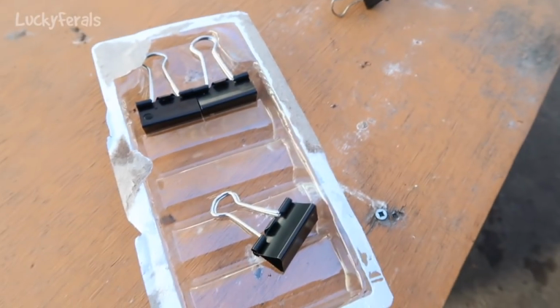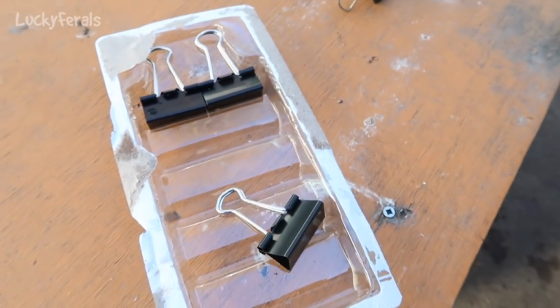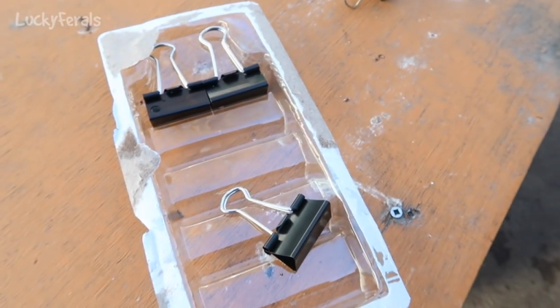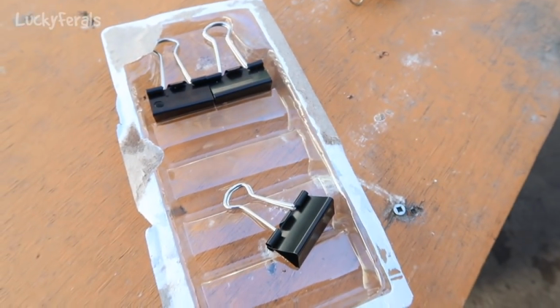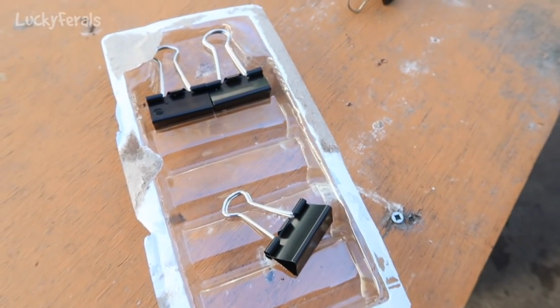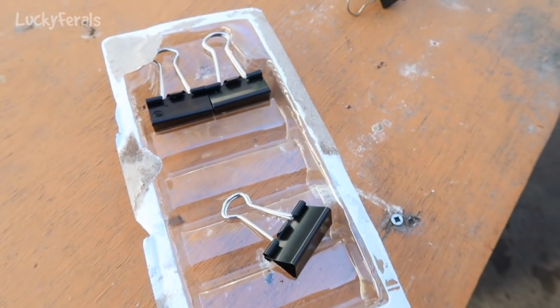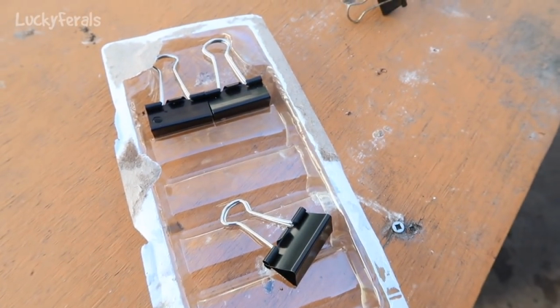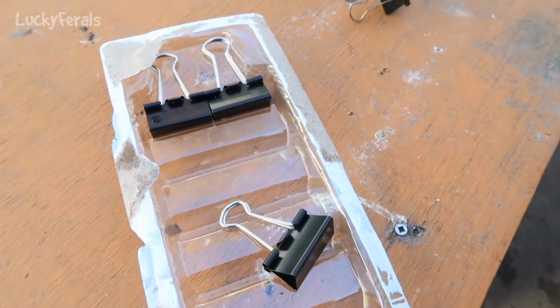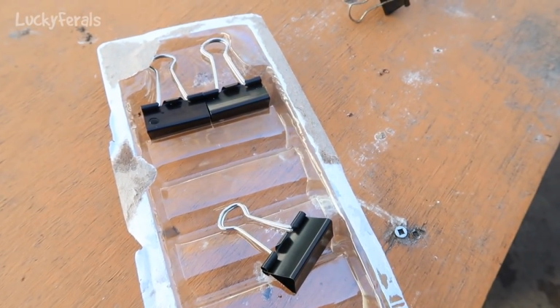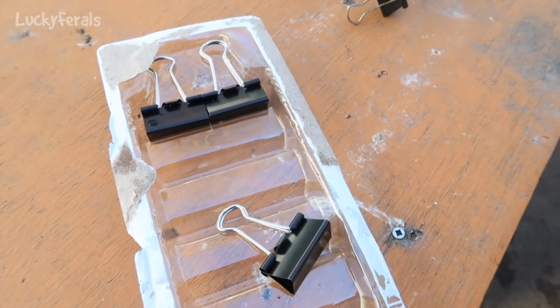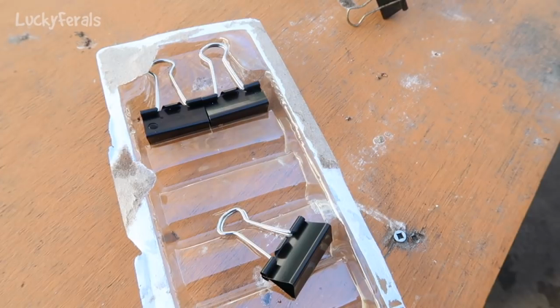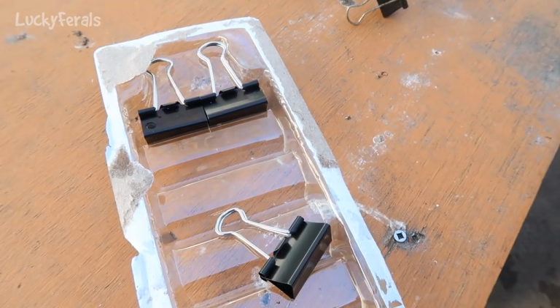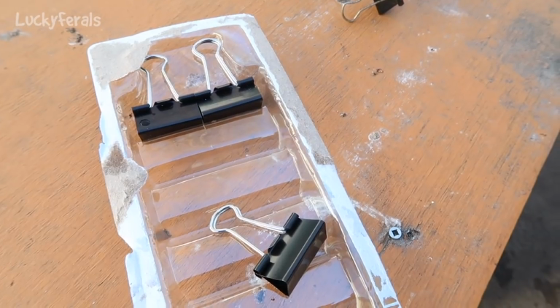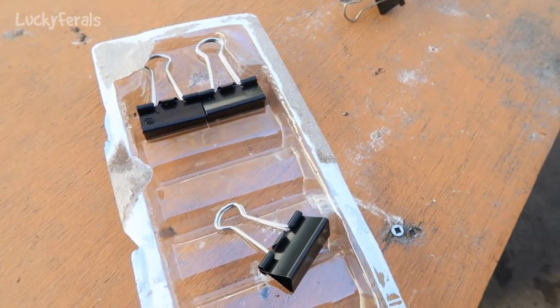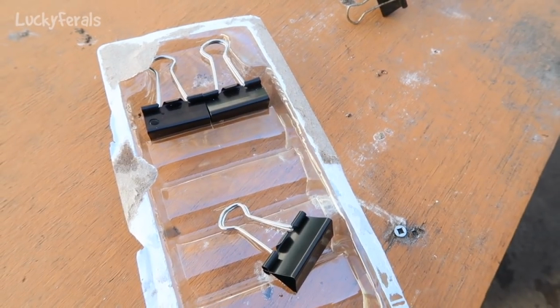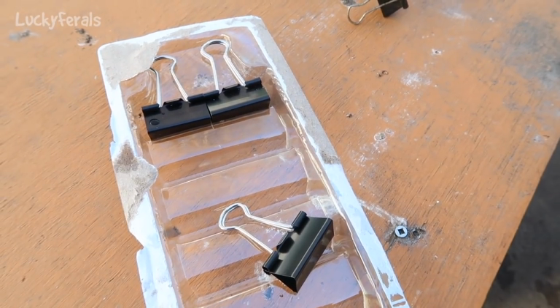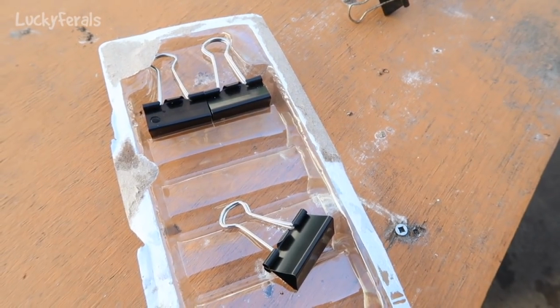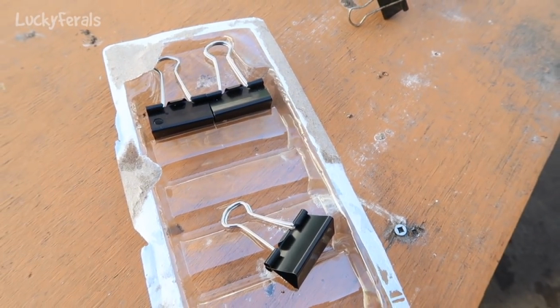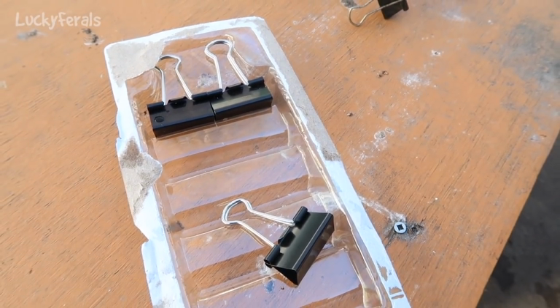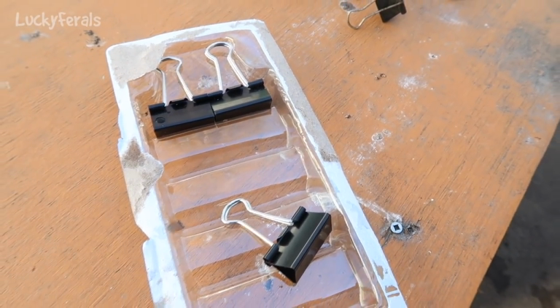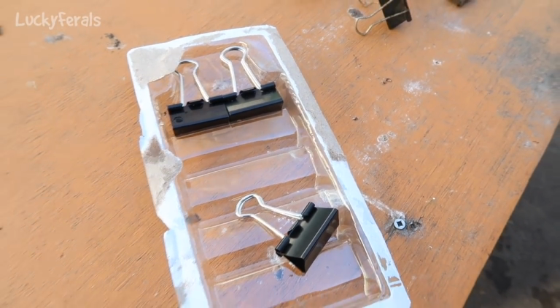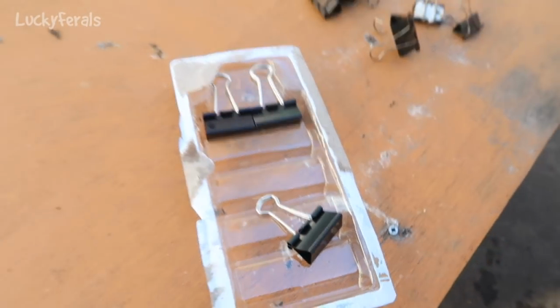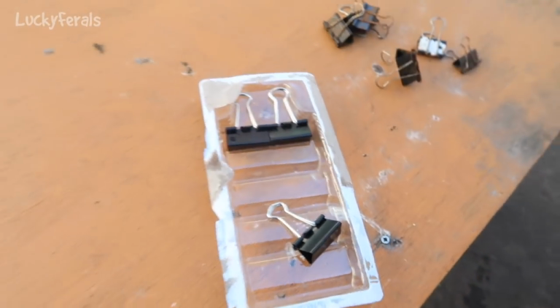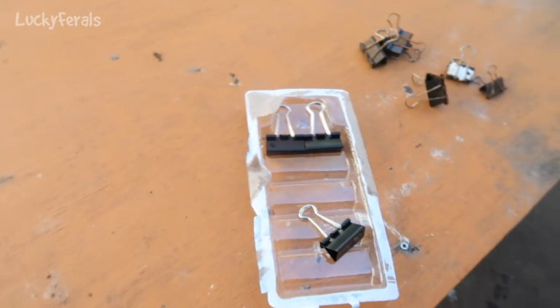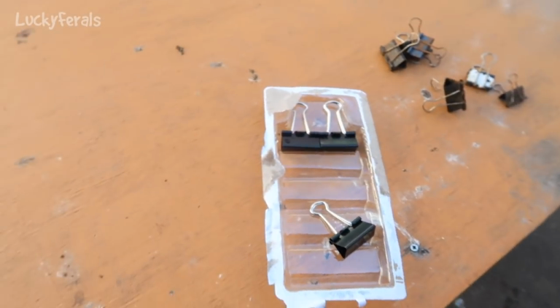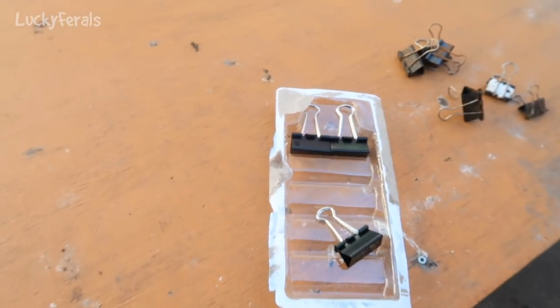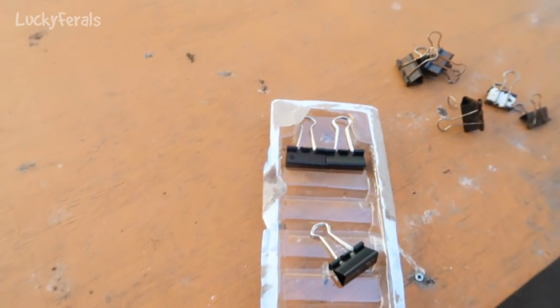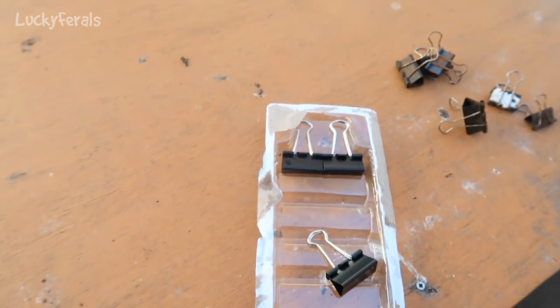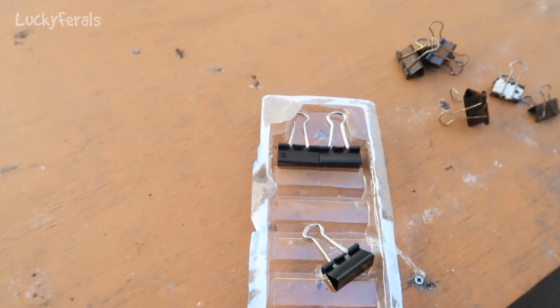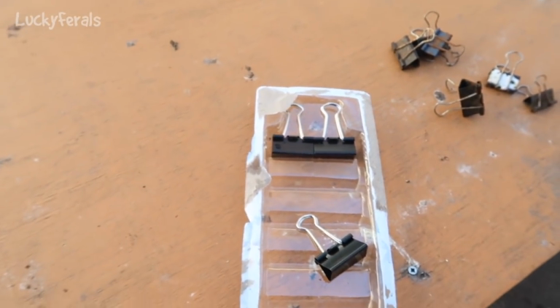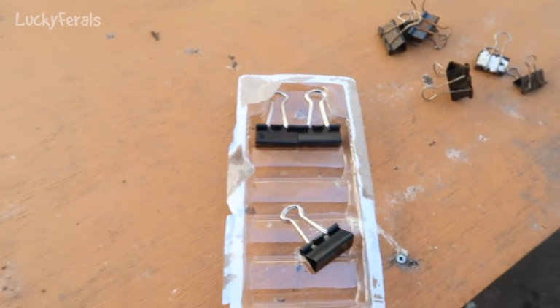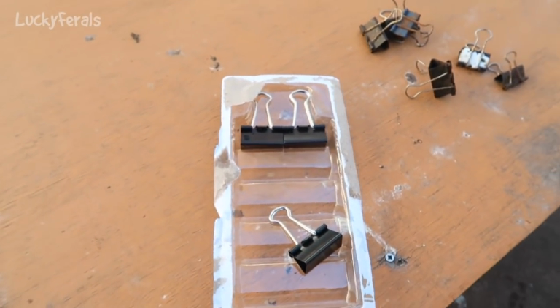I still have three more of the new ones left over. And yes, there is bird poop on this table.